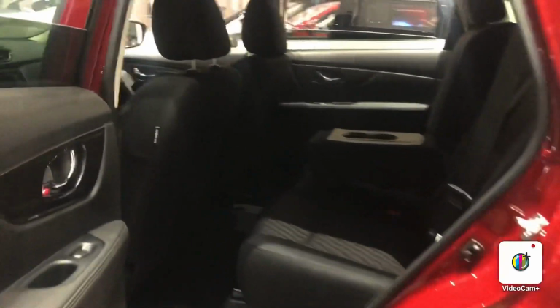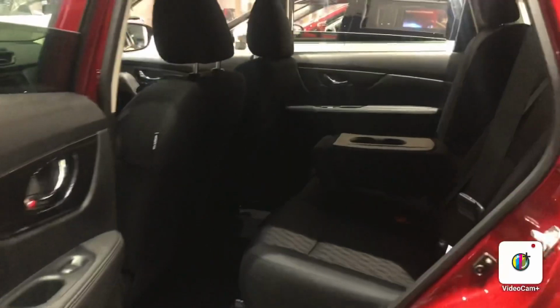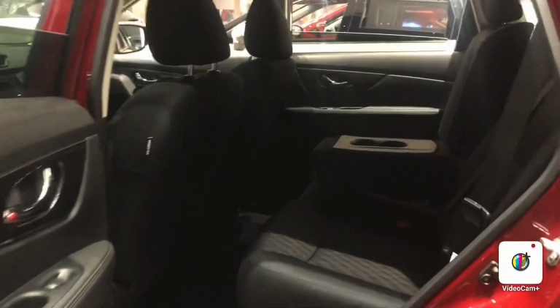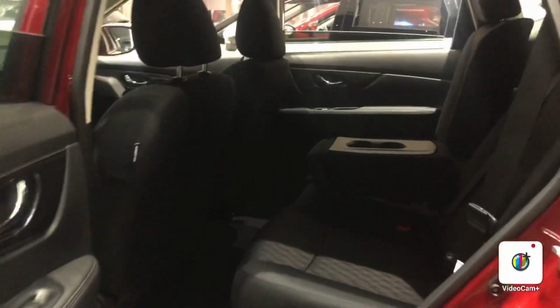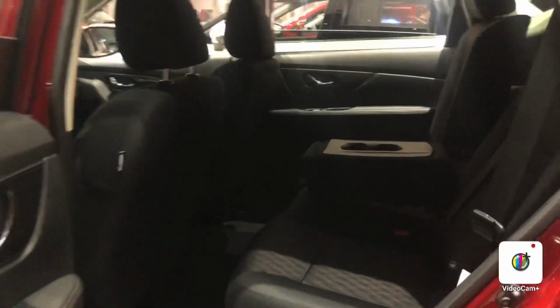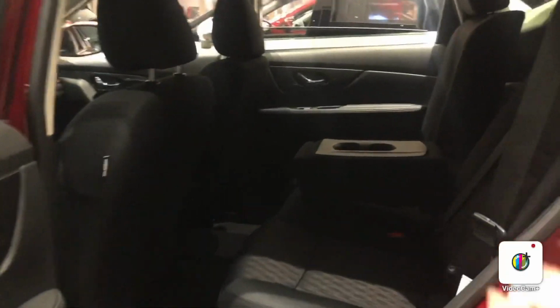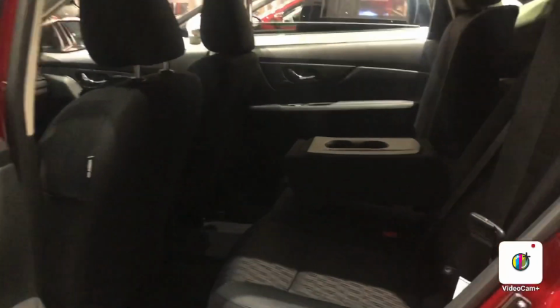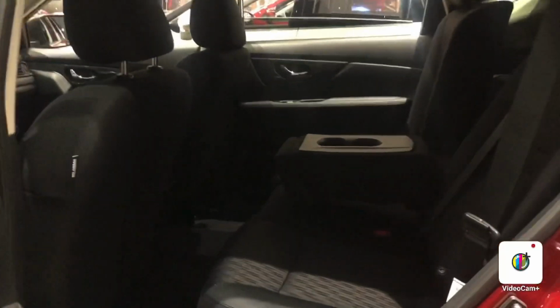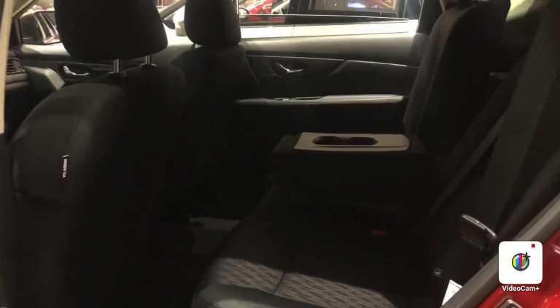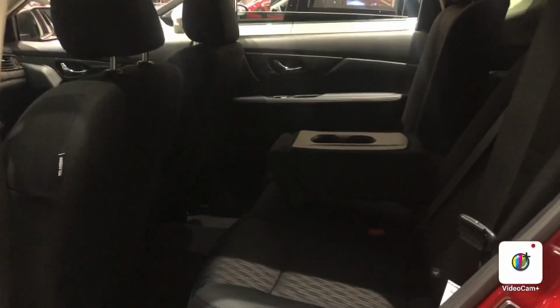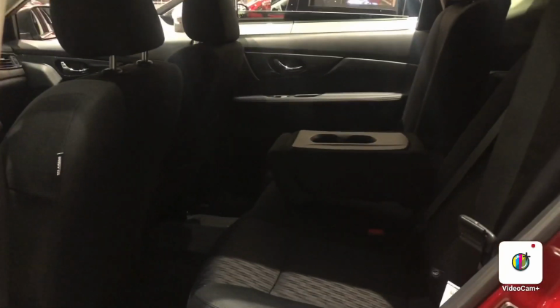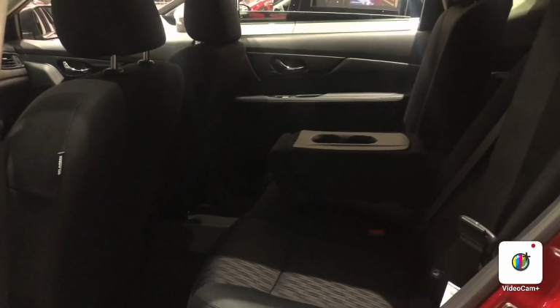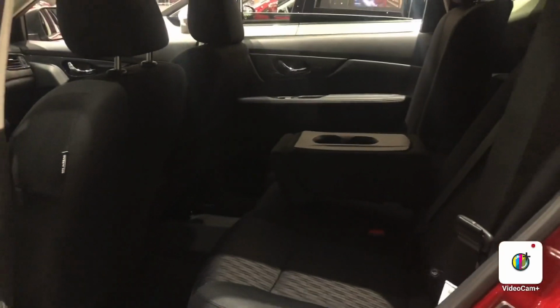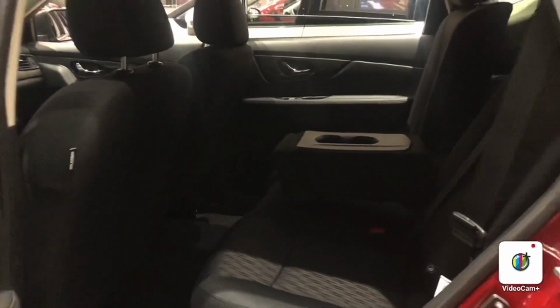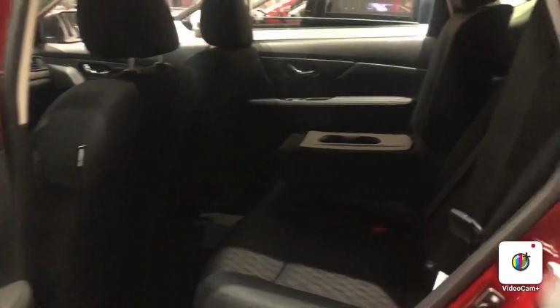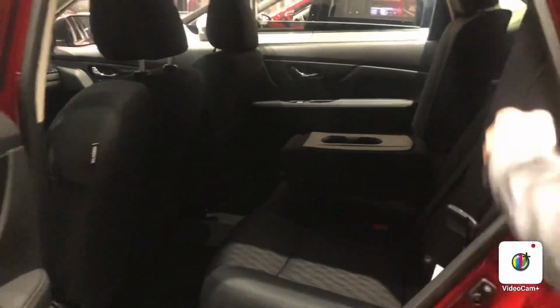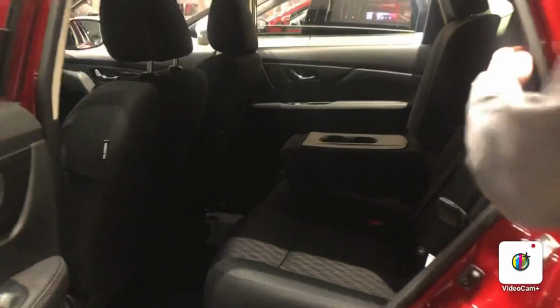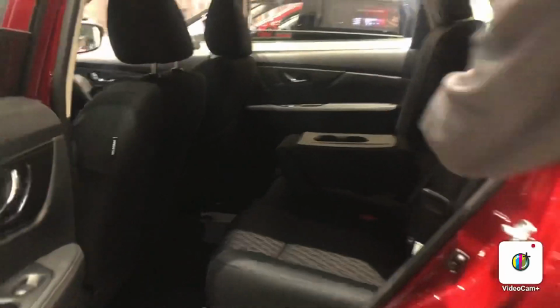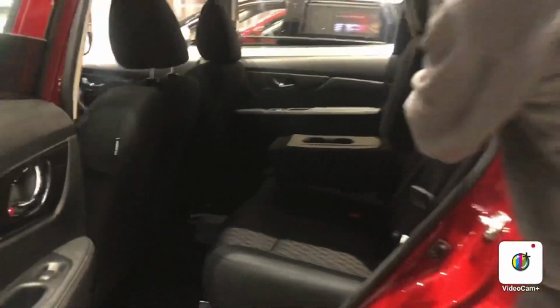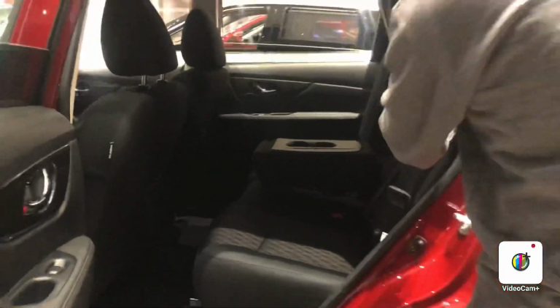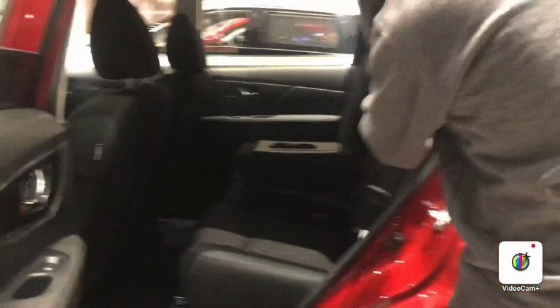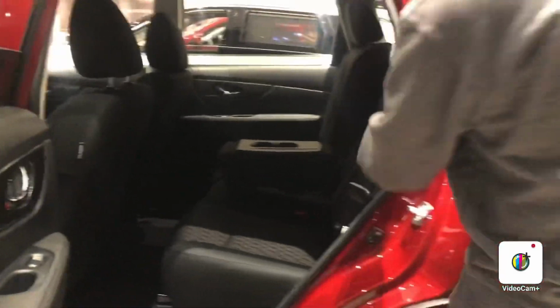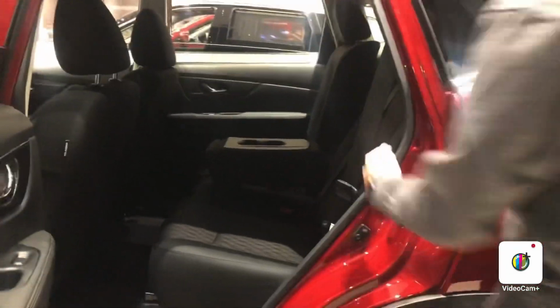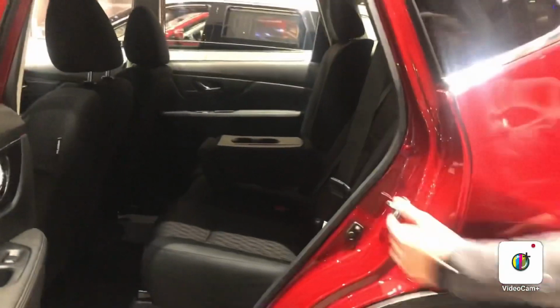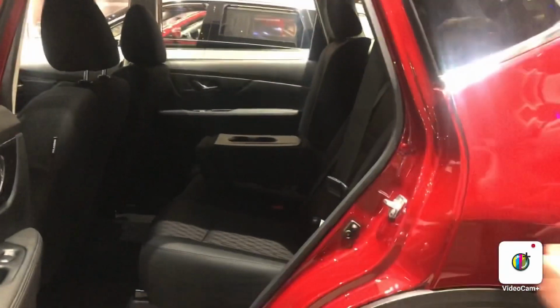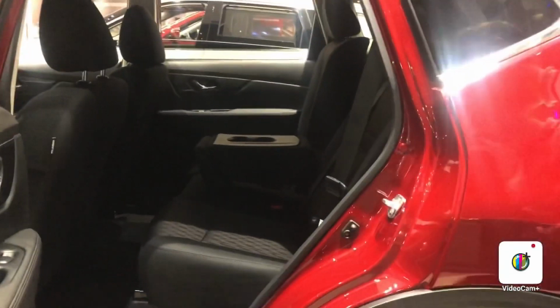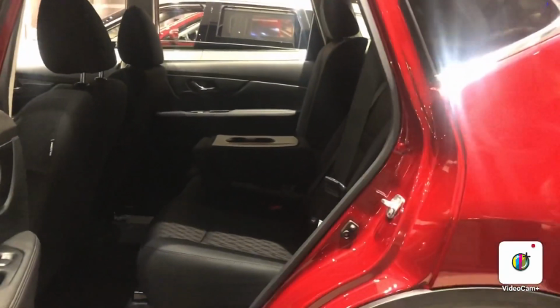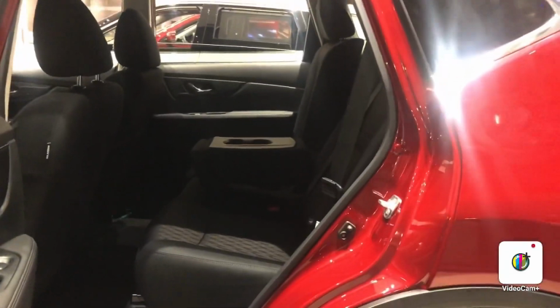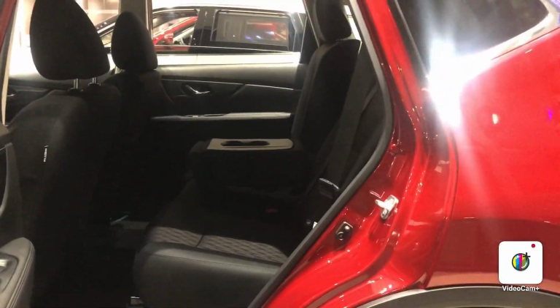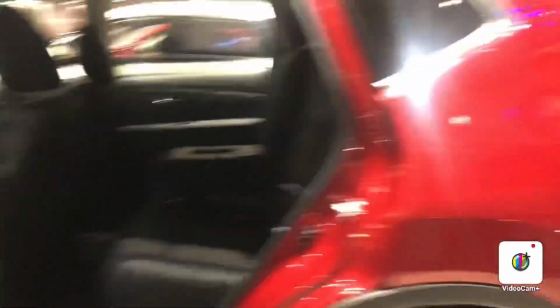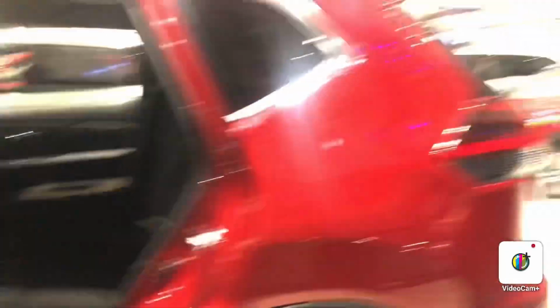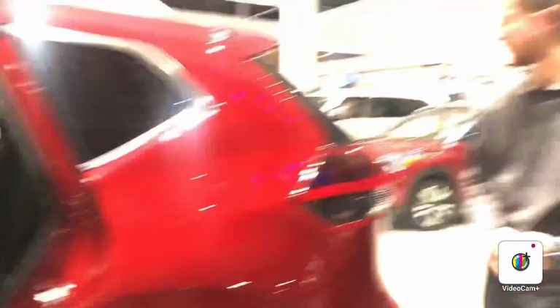Lots of room. I'm six feet tall and I've got lots of space. You can also recline the seats for those long drives you guys might do.